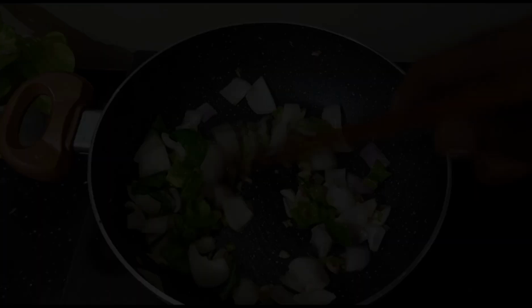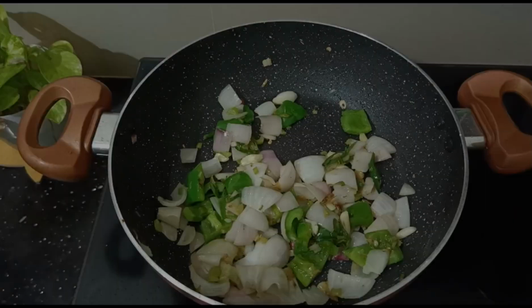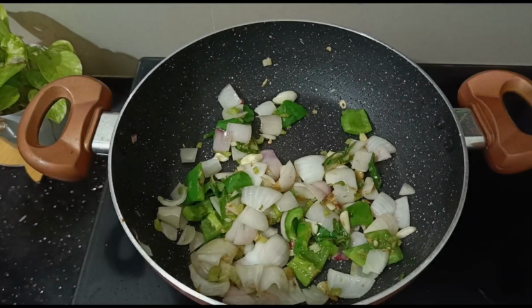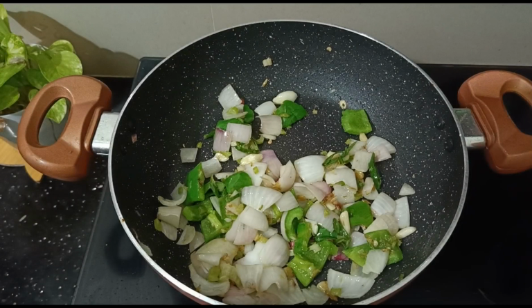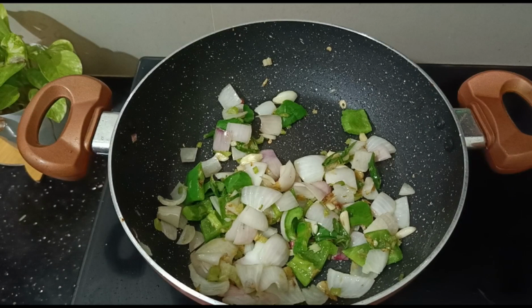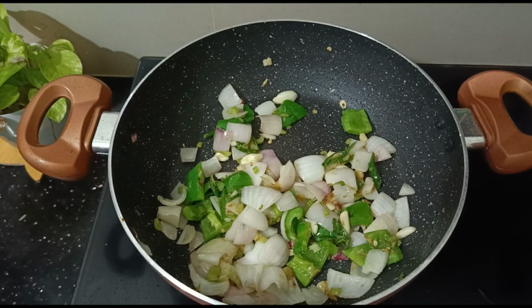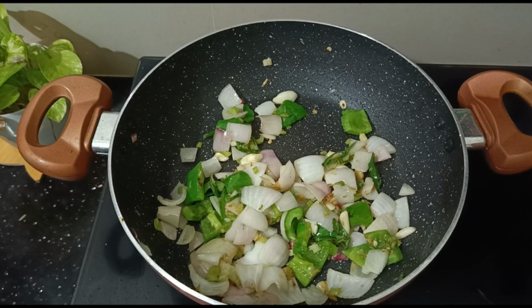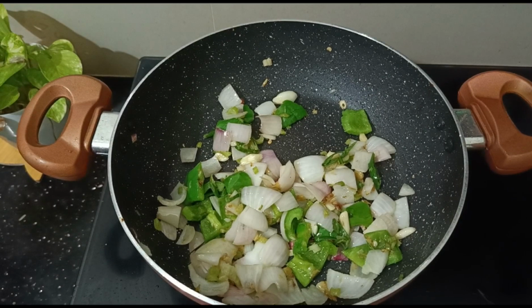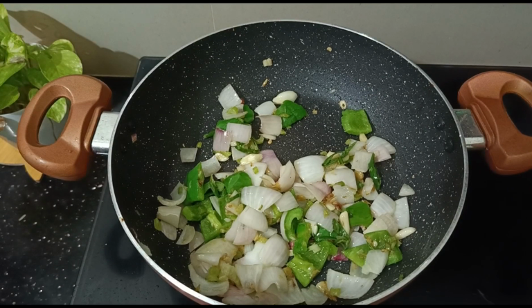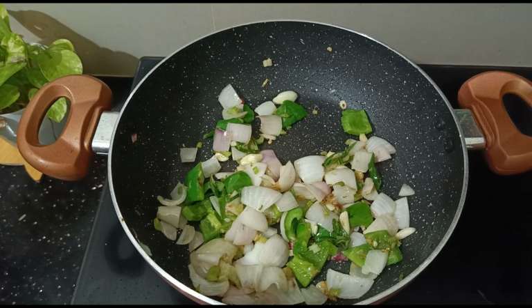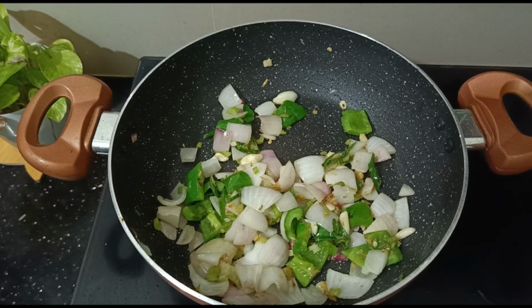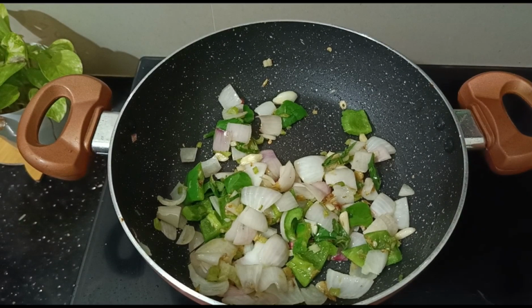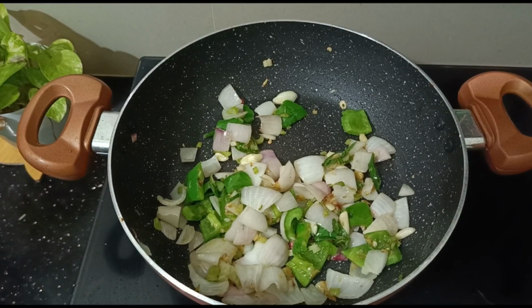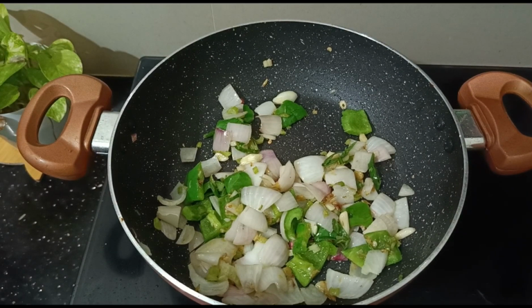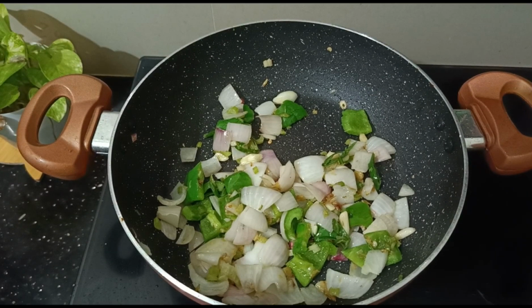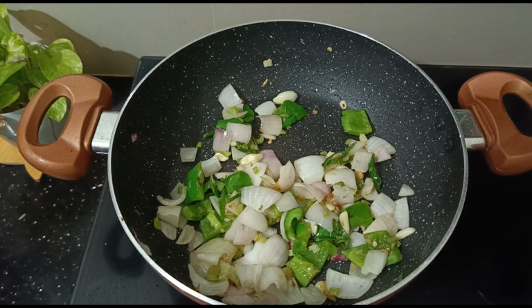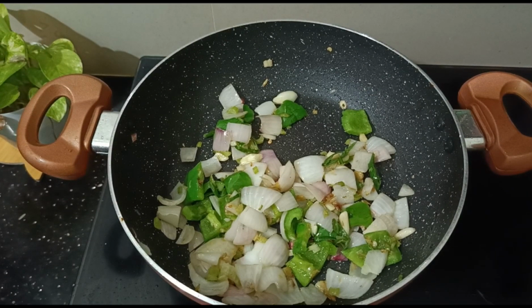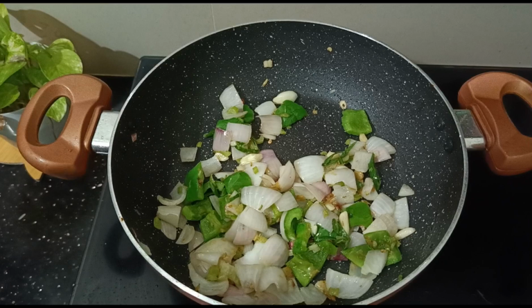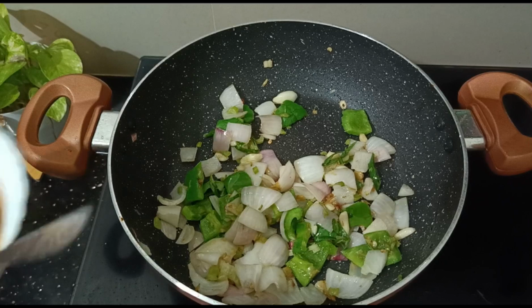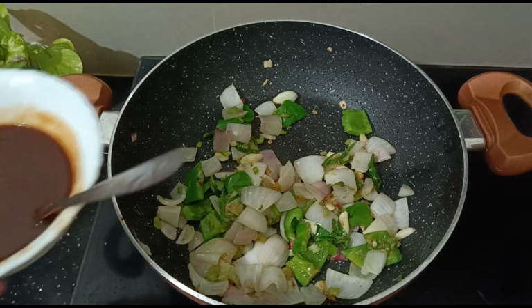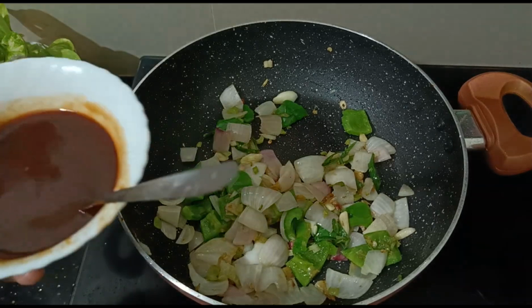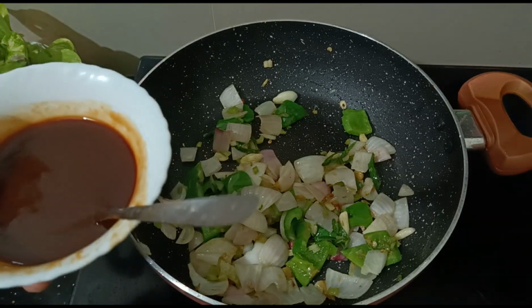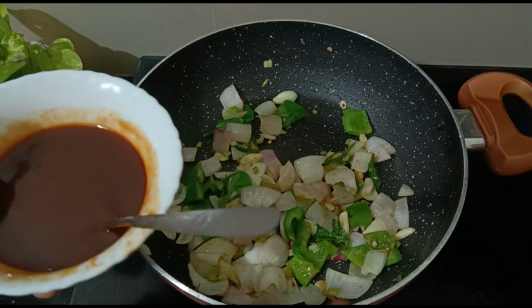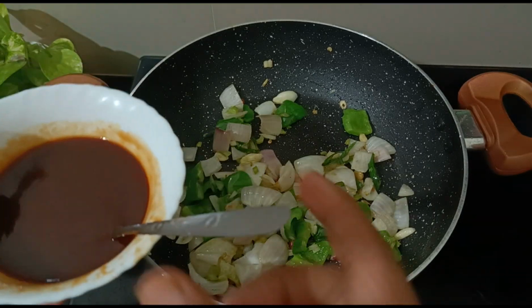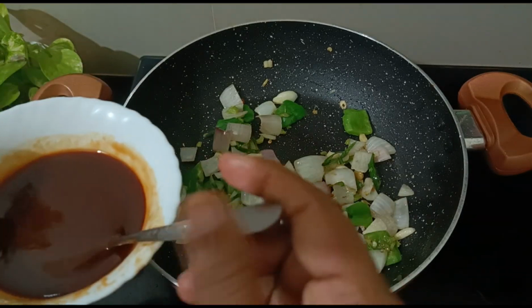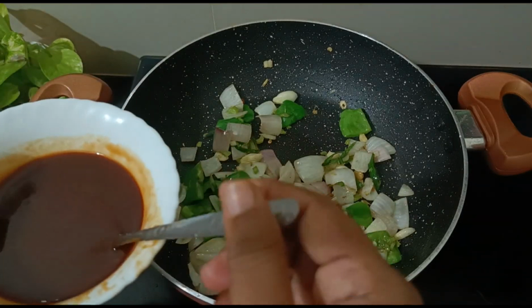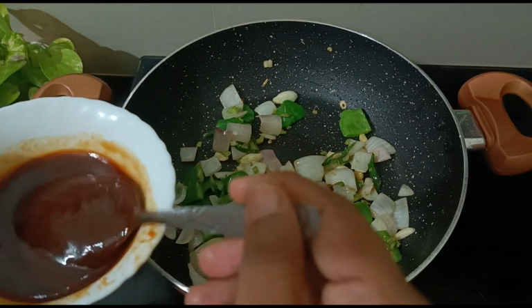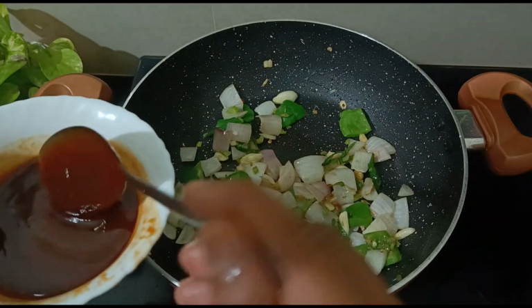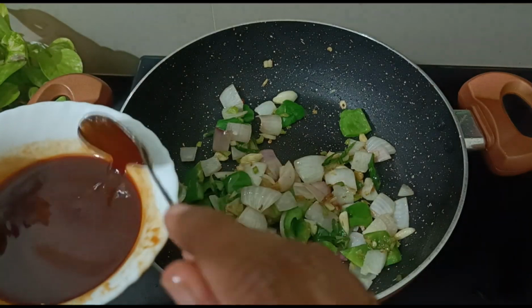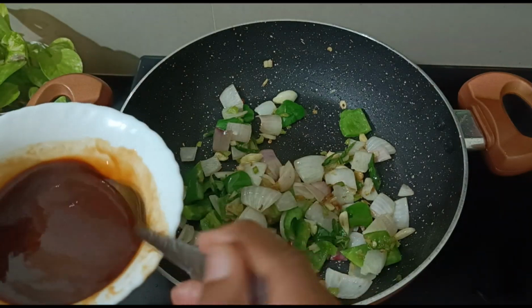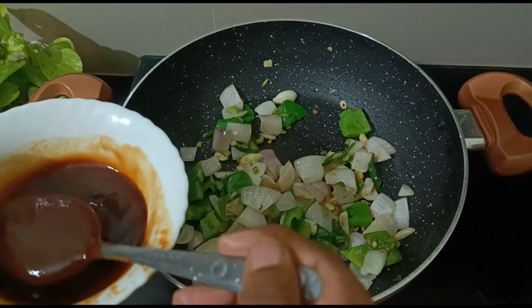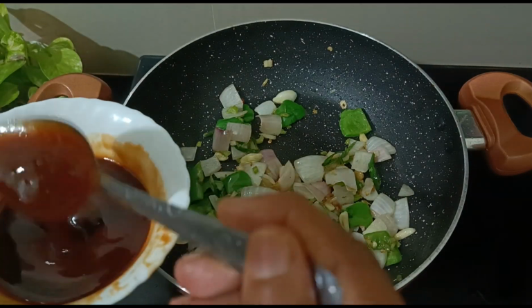2 tablespoons of tomato sauce. 1 teaspoon of soya sauce, 2 teaspoons of soya sauce.